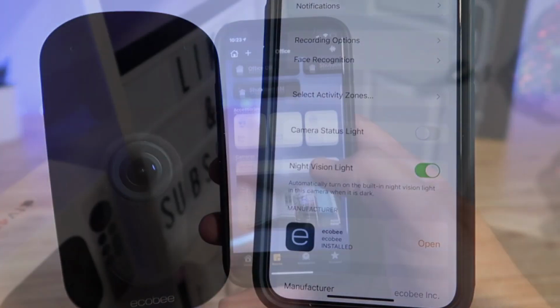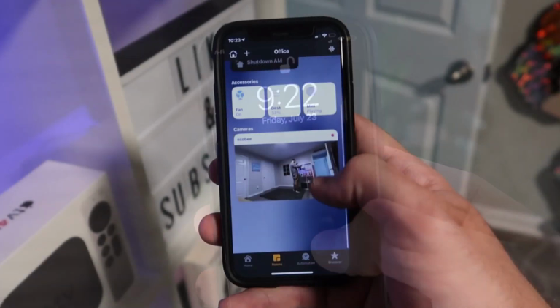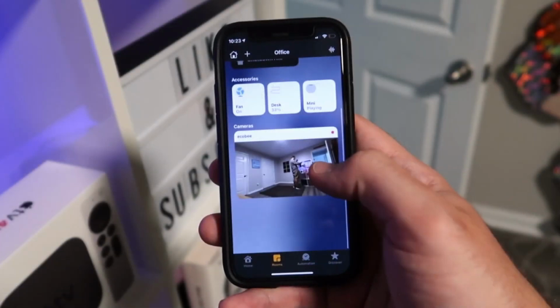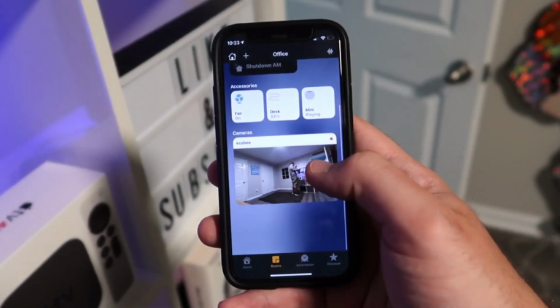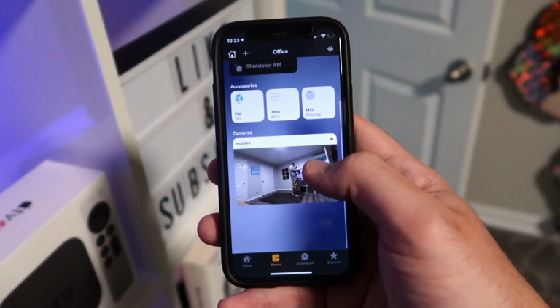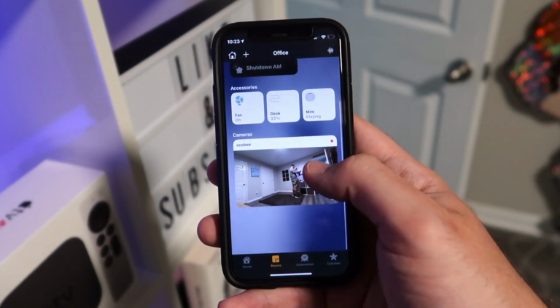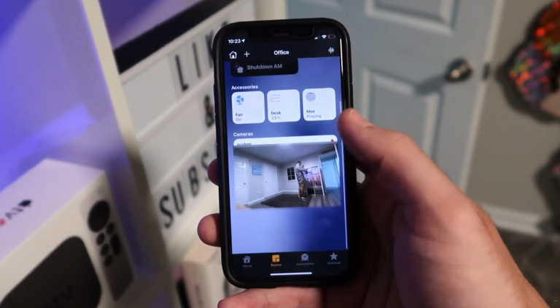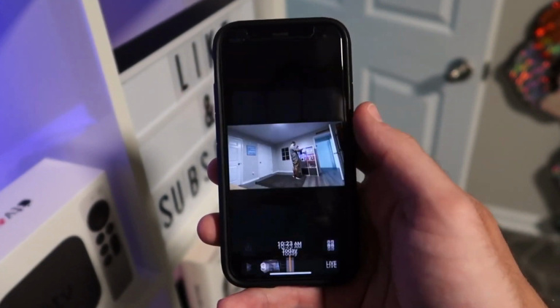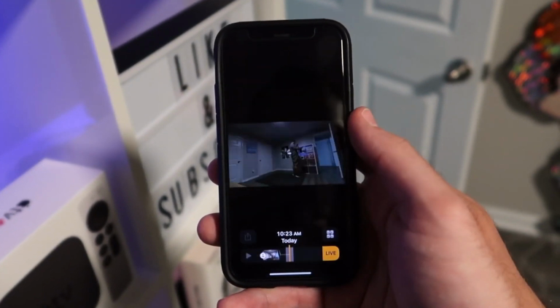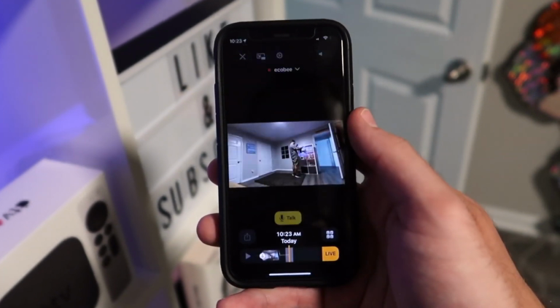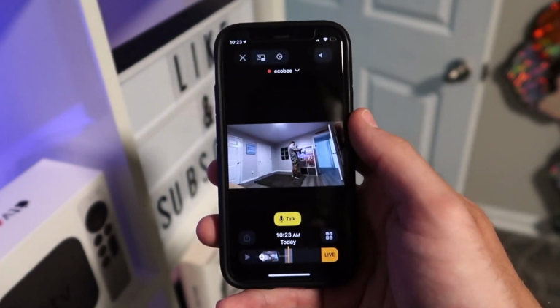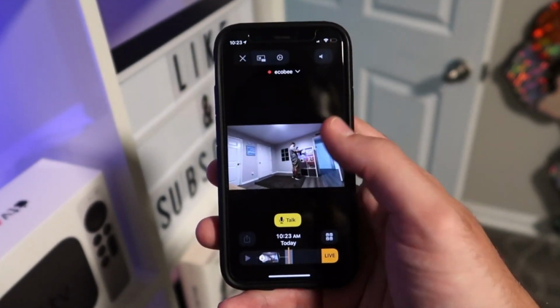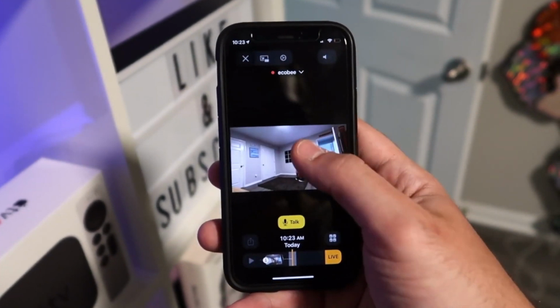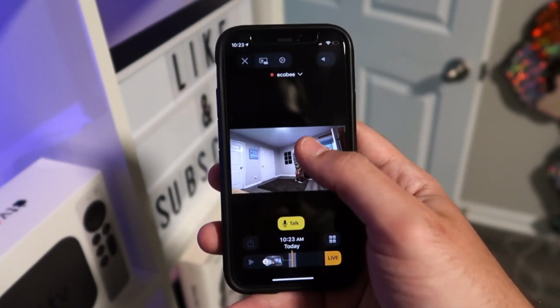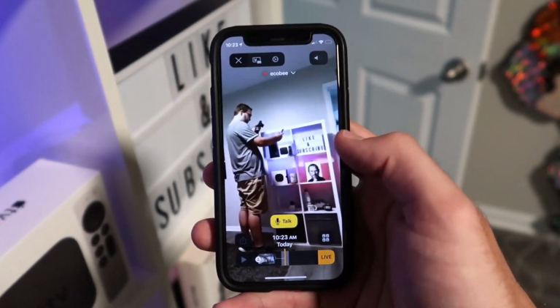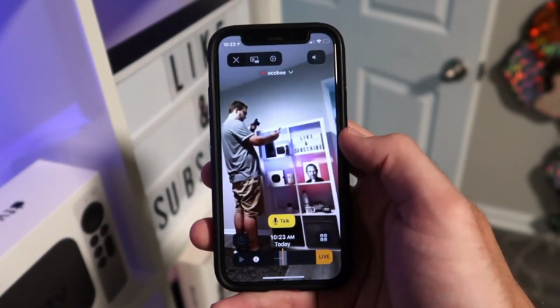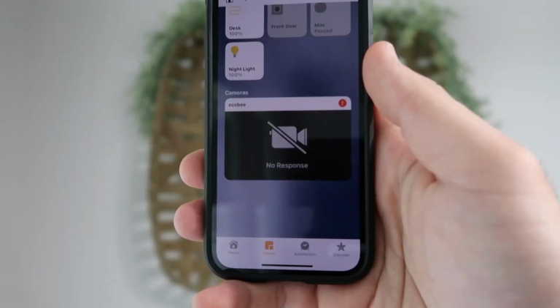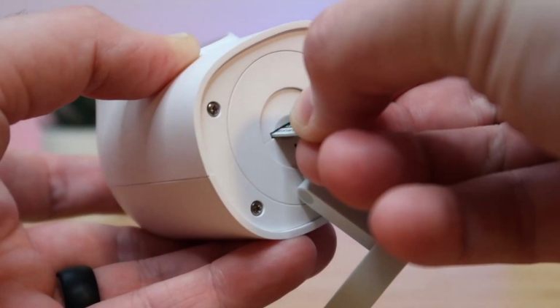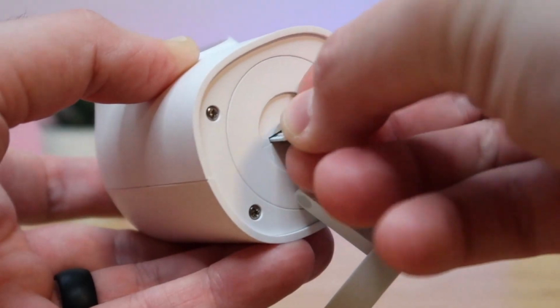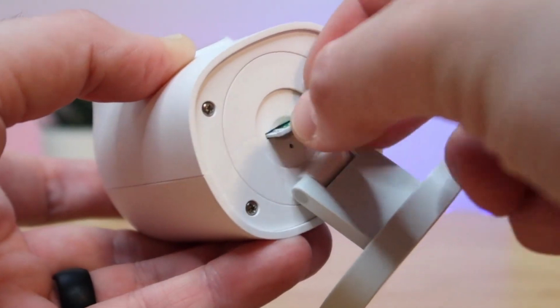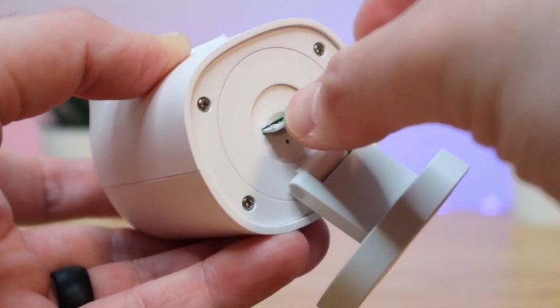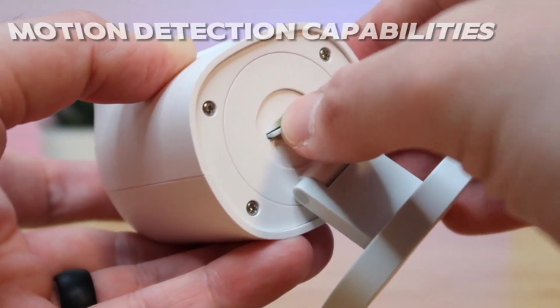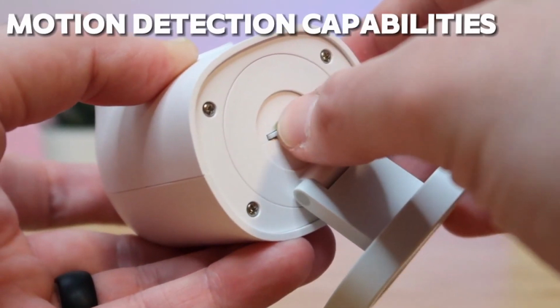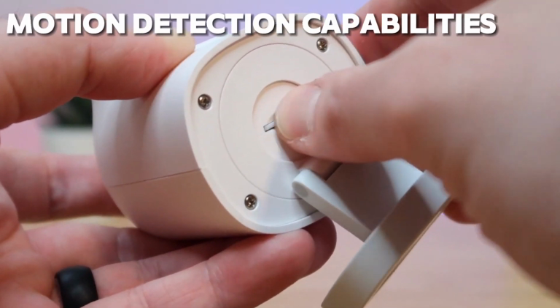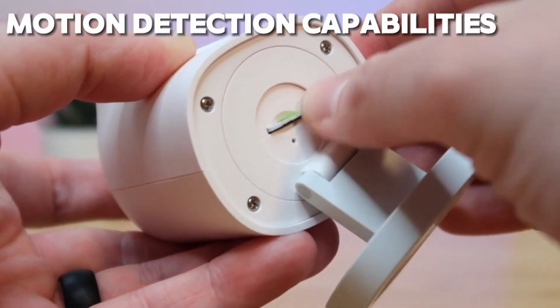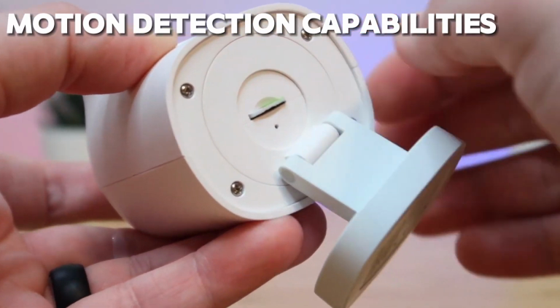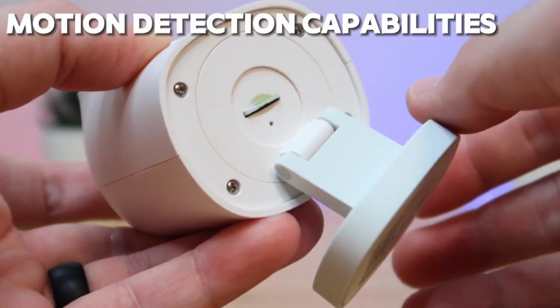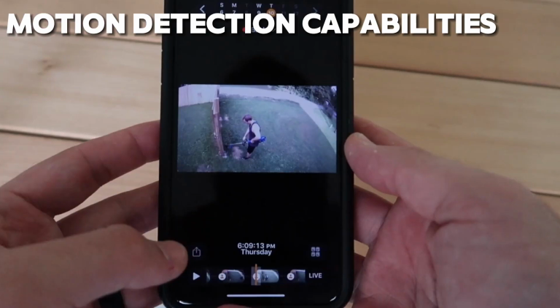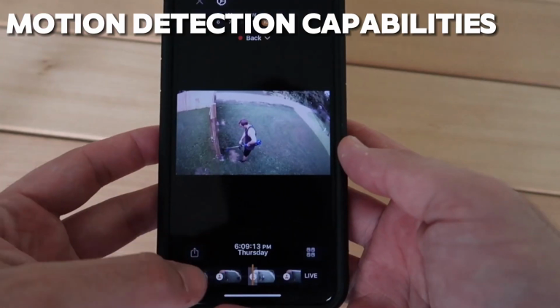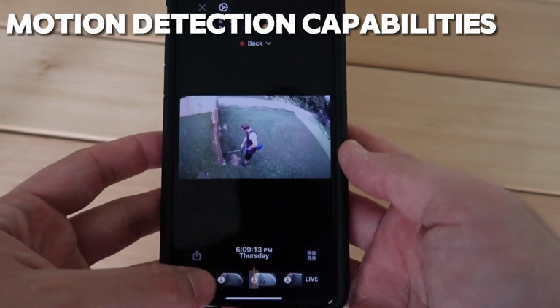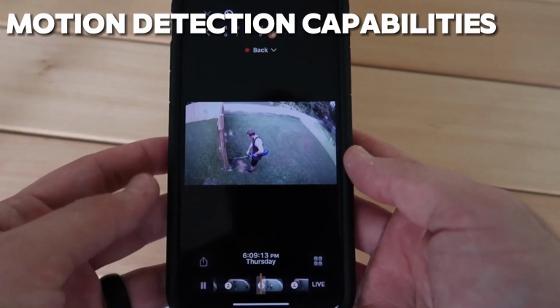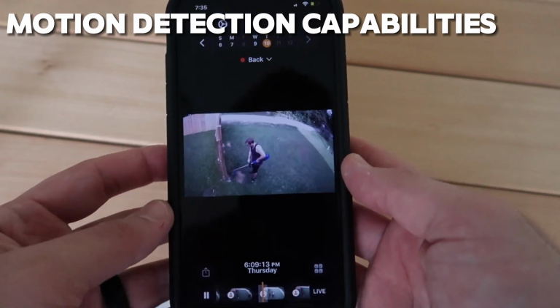But perhaps one of the most impressive features of the ECOBI Smart Camera is its advanced motion detection capabilities.